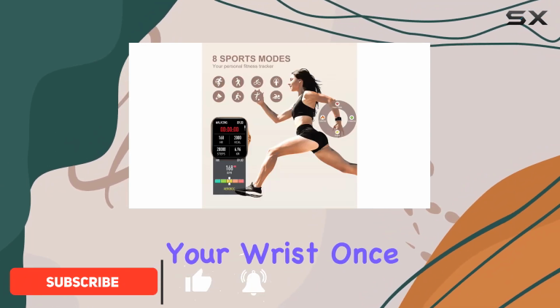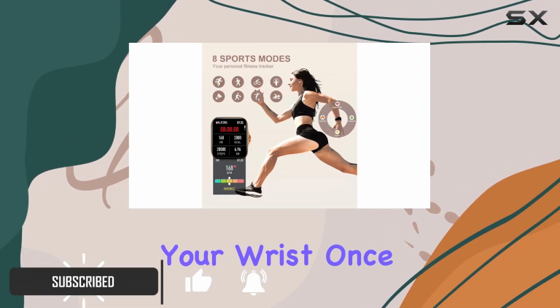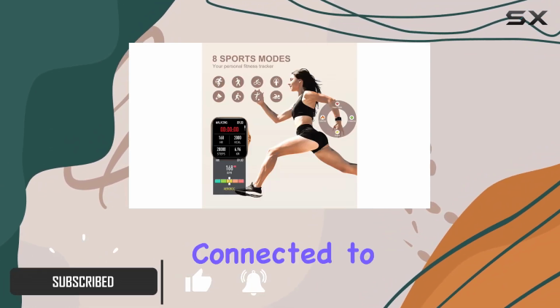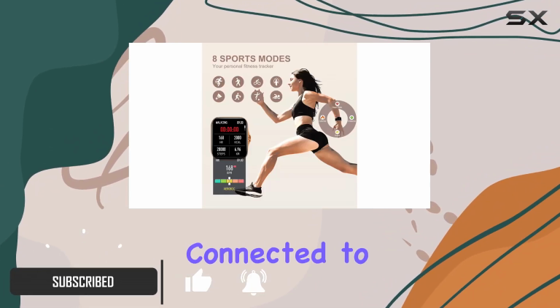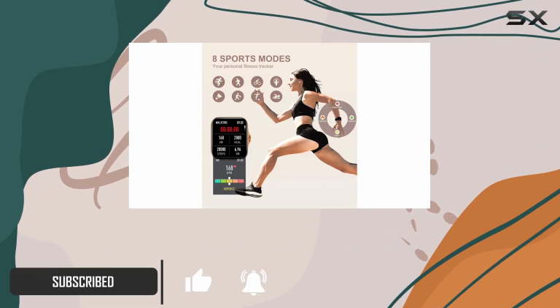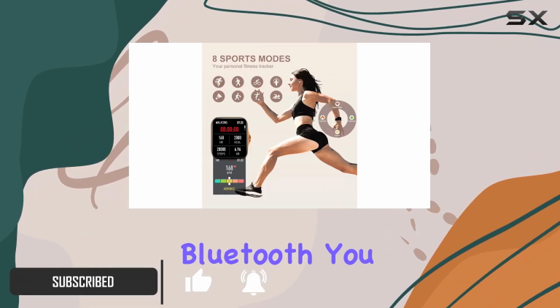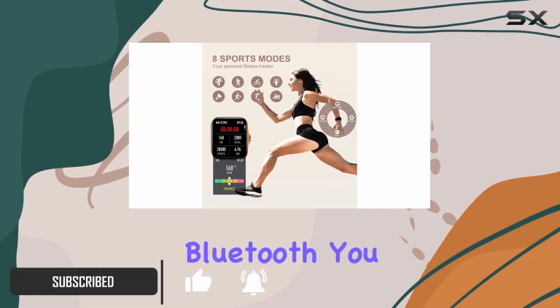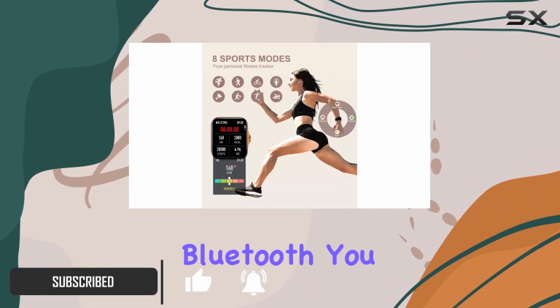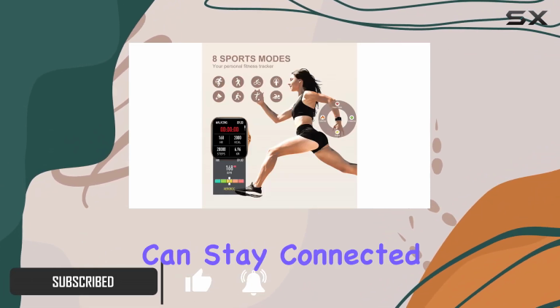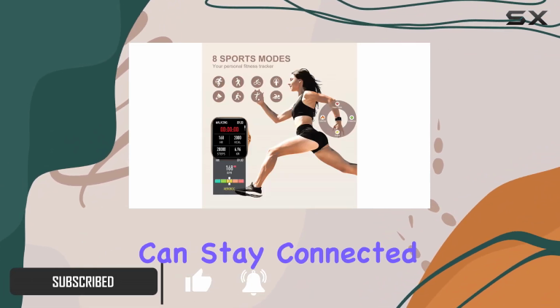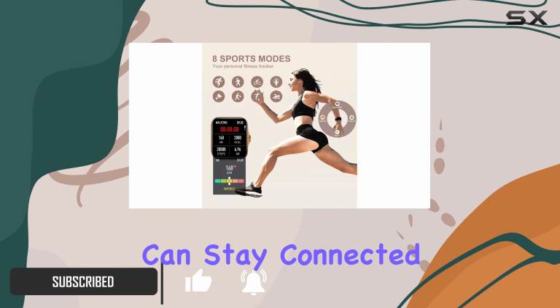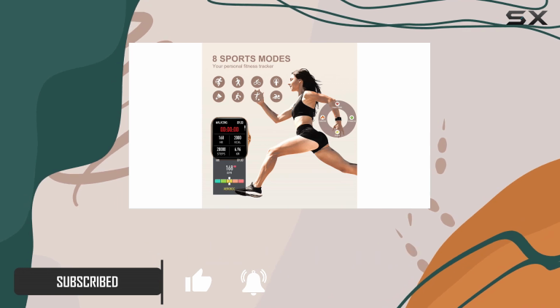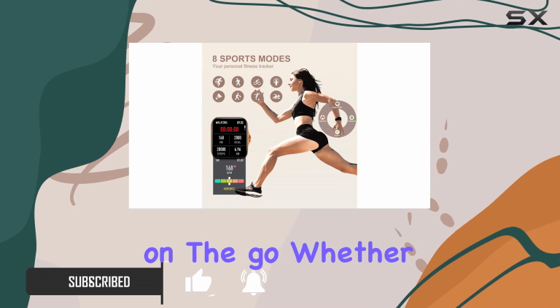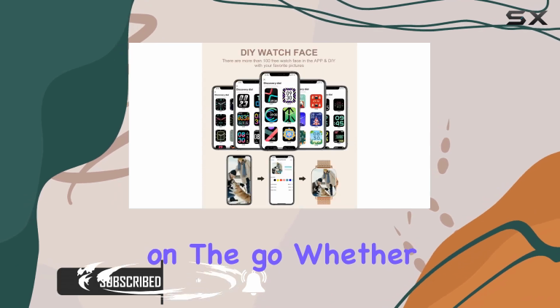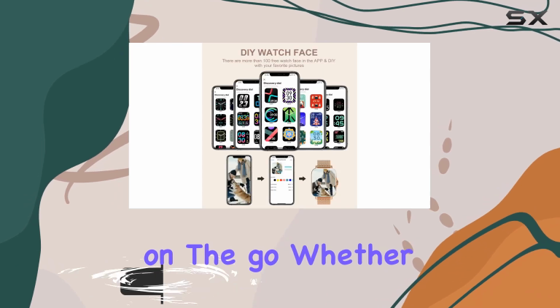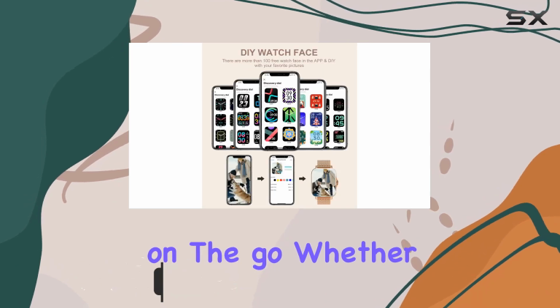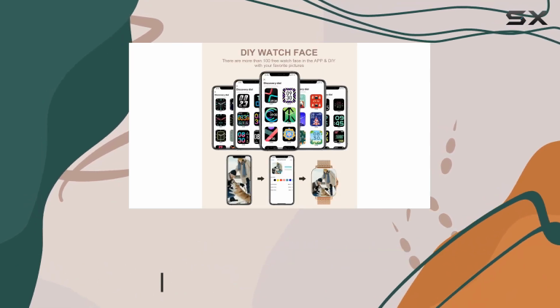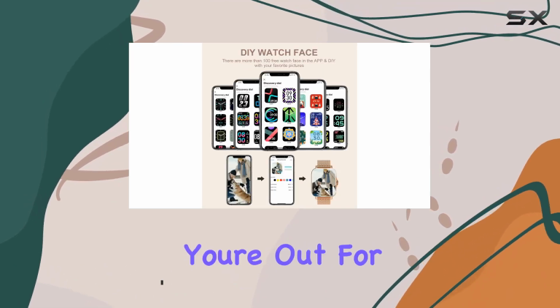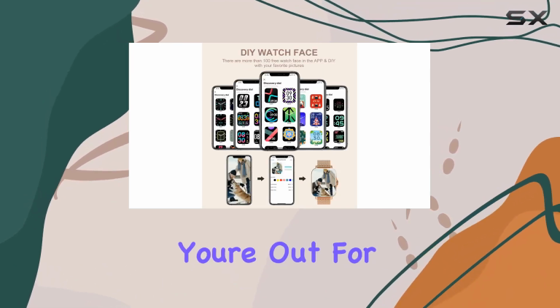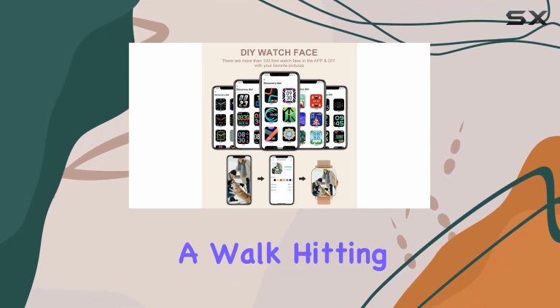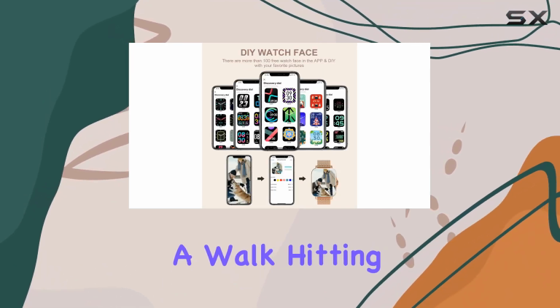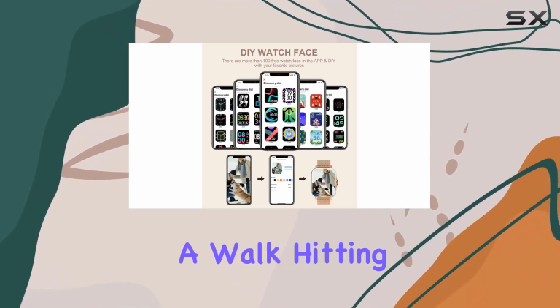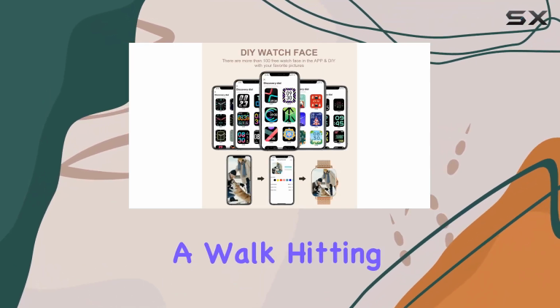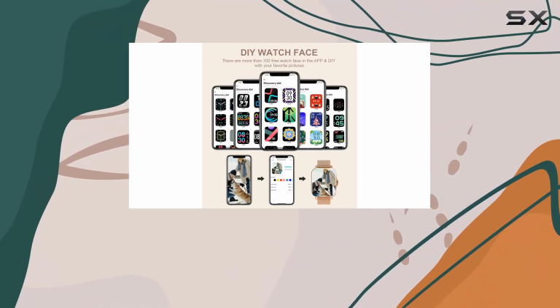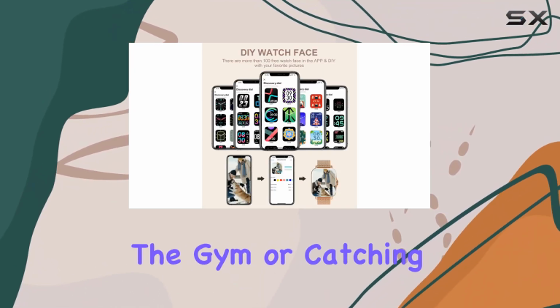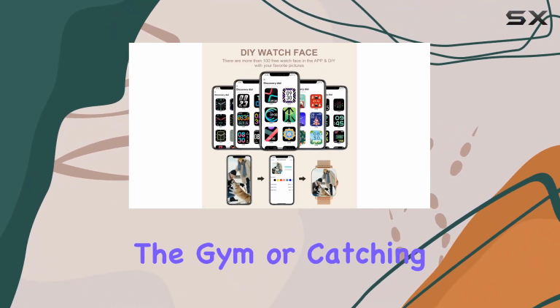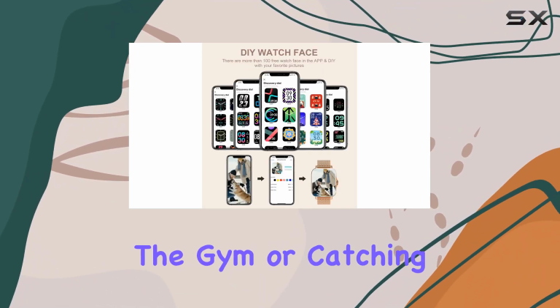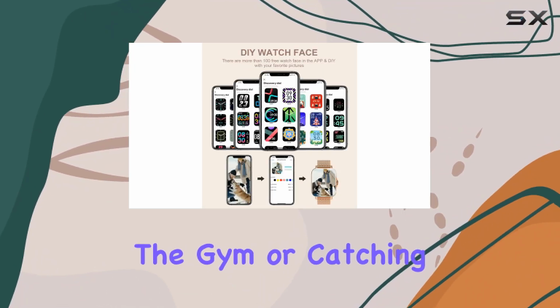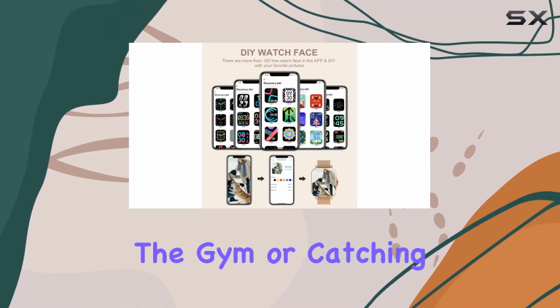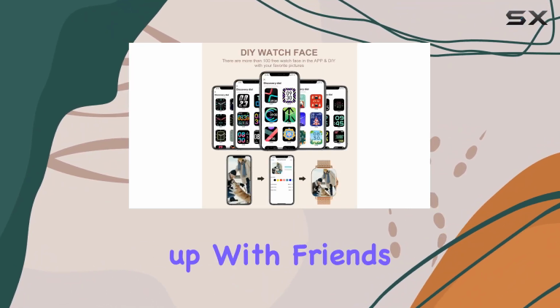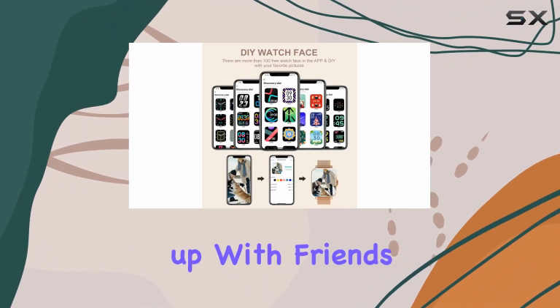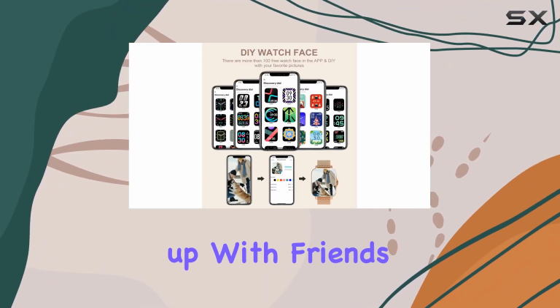Once connected to Bluetooth, you can stay connected on the go, whether you're out for a walk, hitting the gym, or catching up with friends.